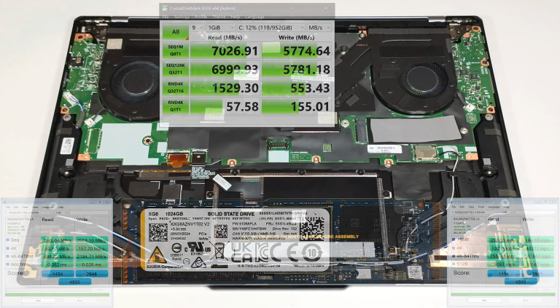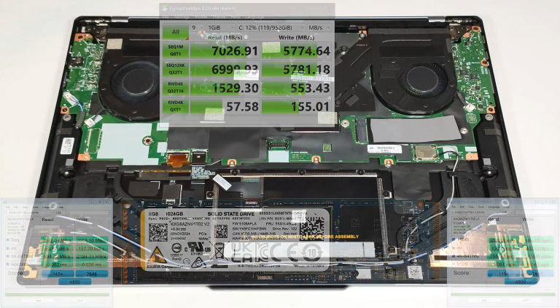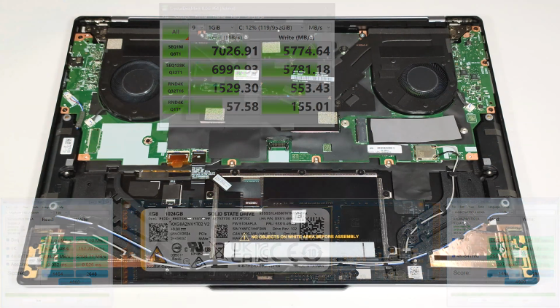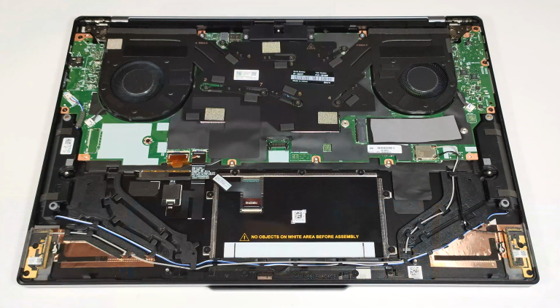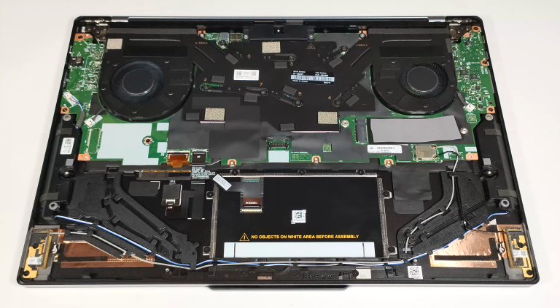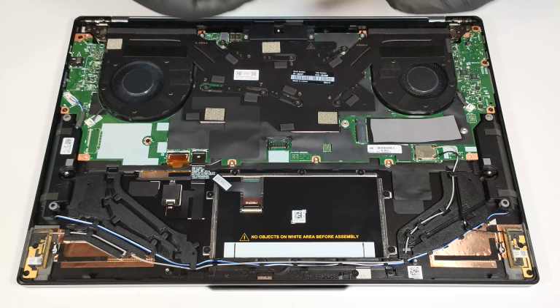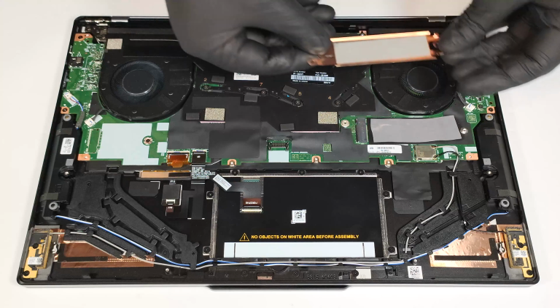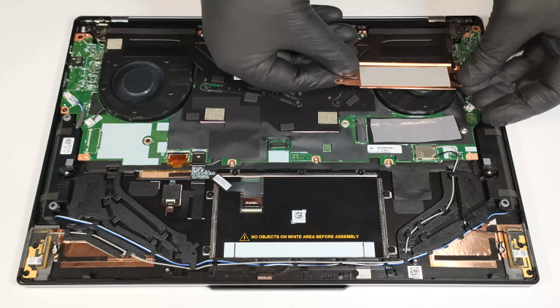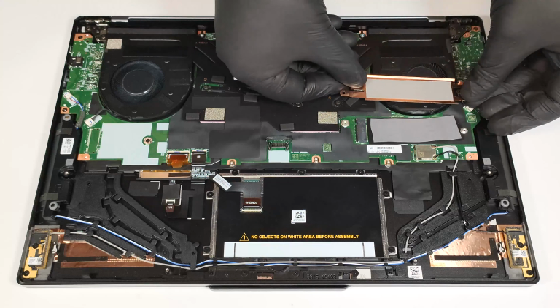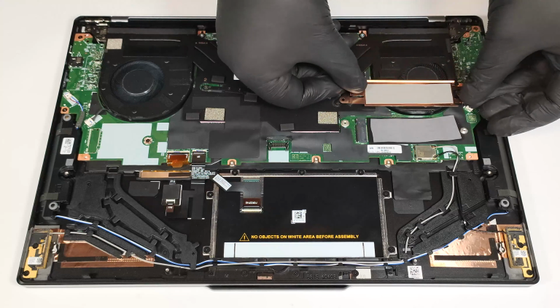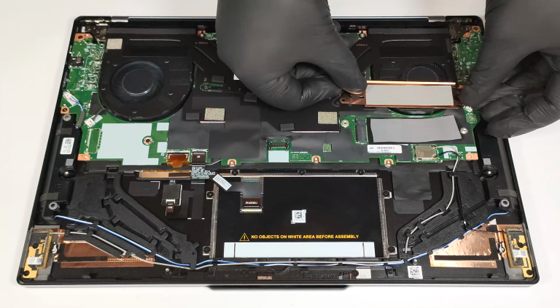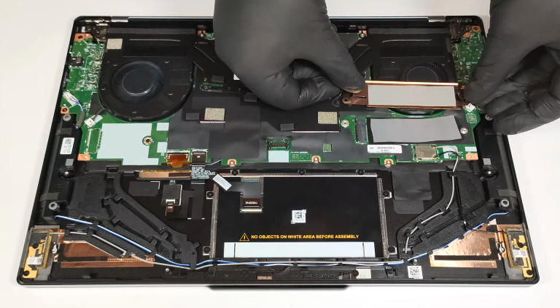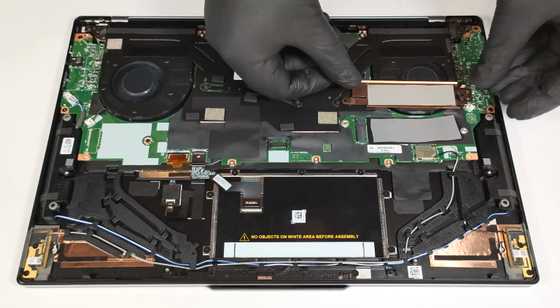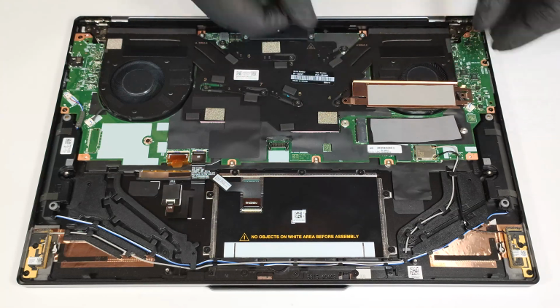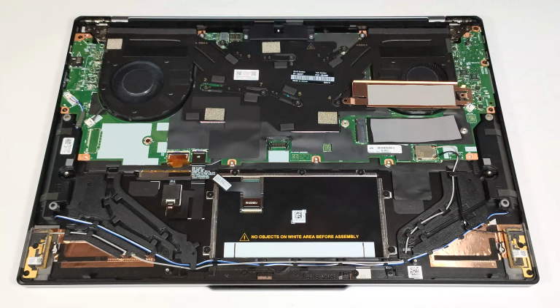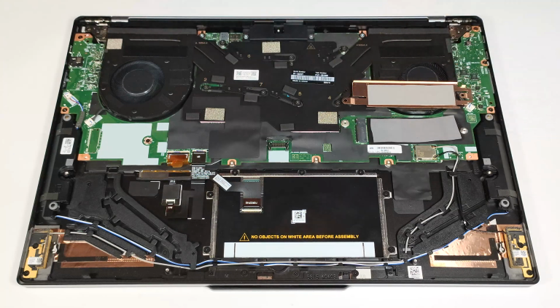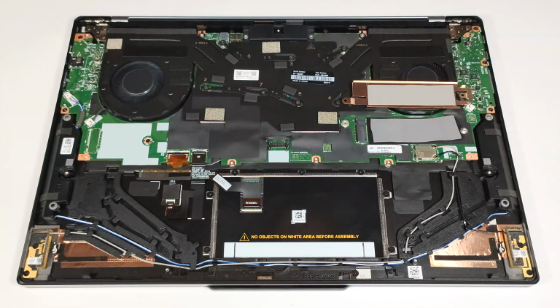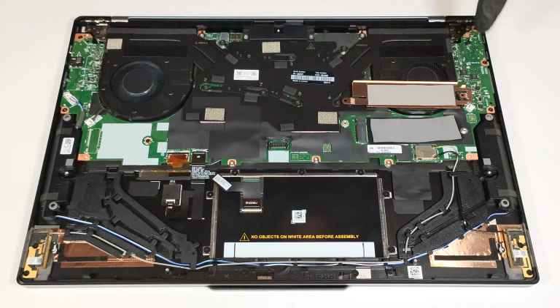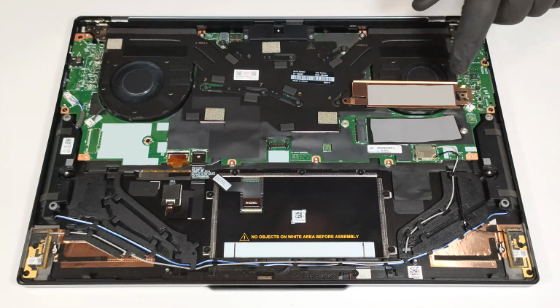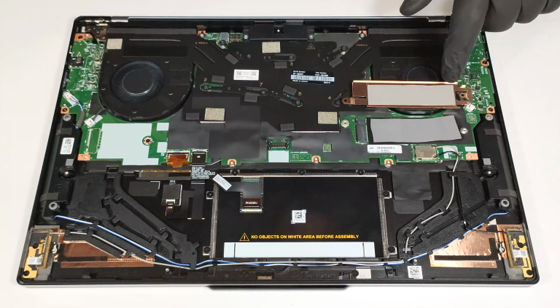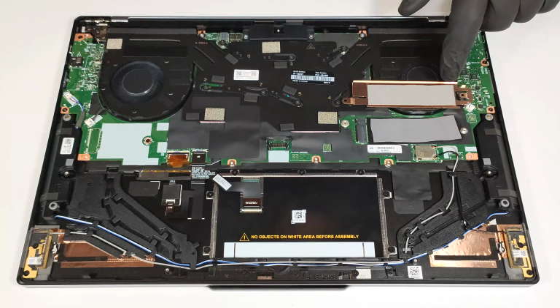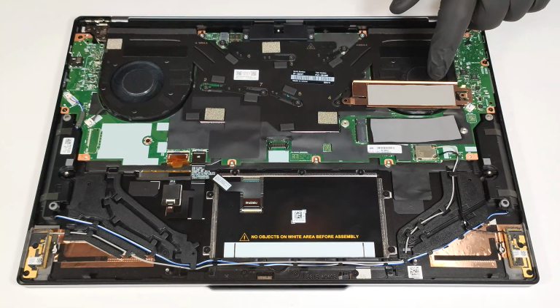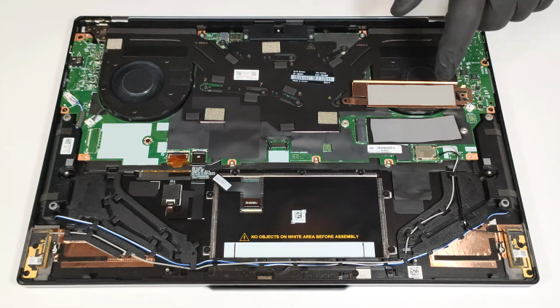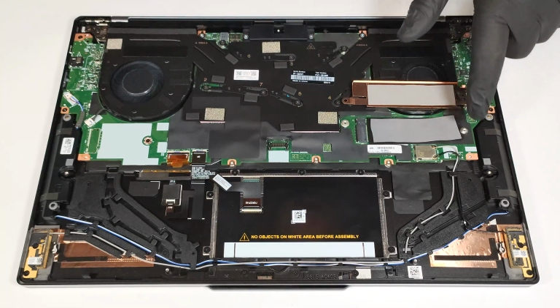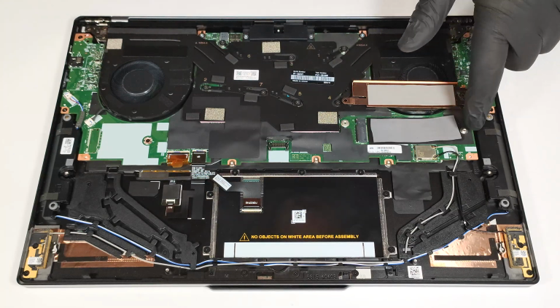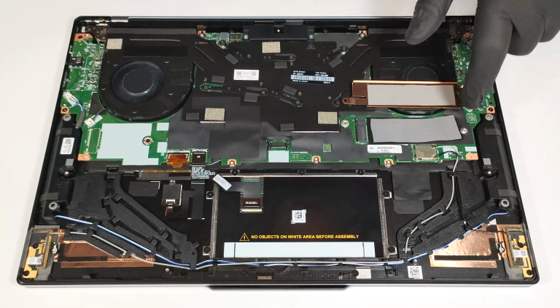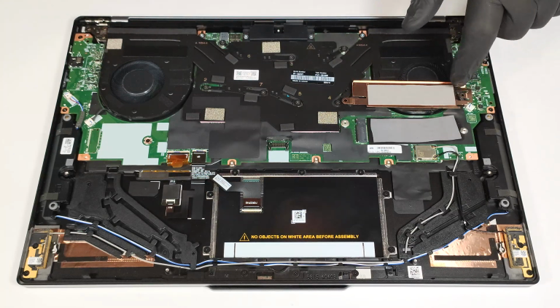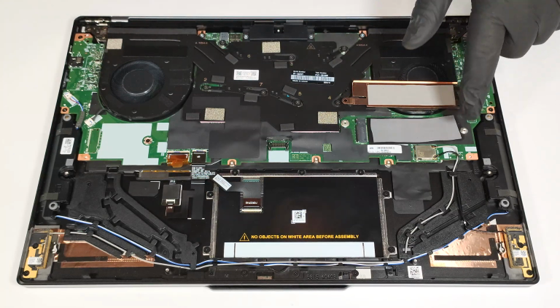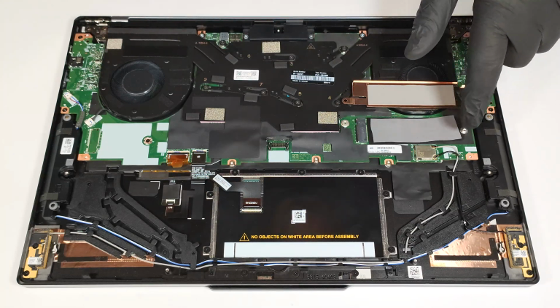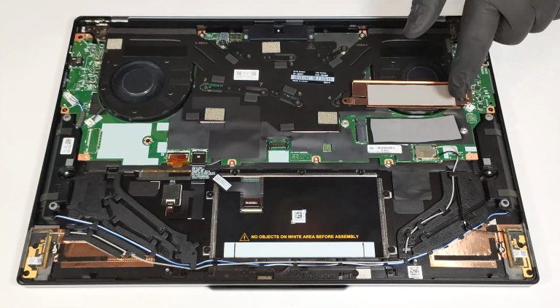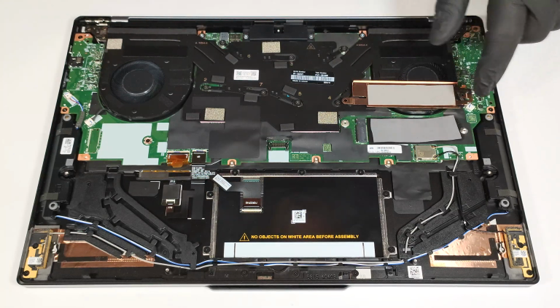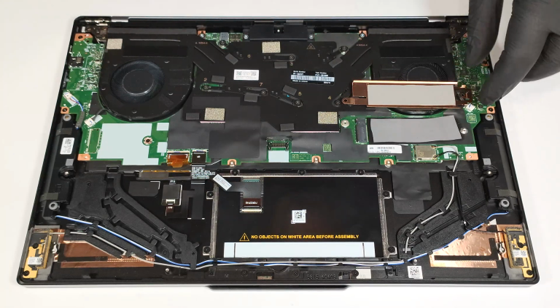The thin plate has a thermal pad on the inside. There is another pad below the SSD.